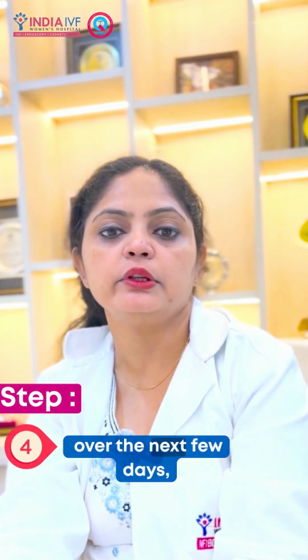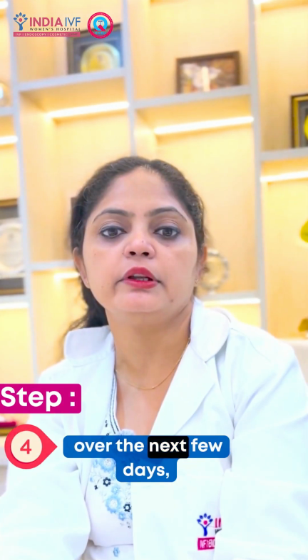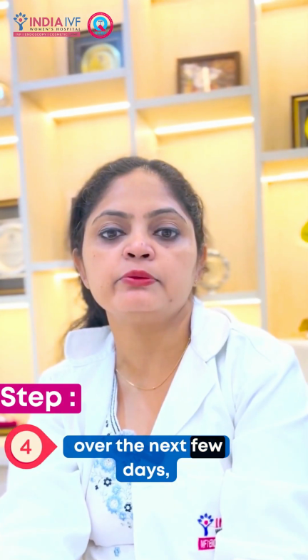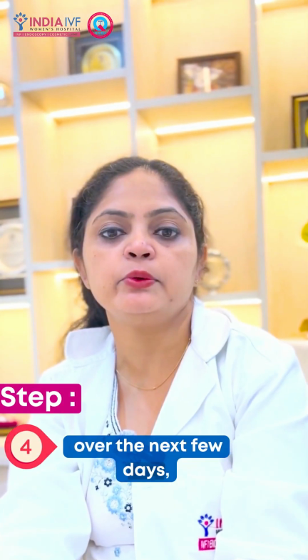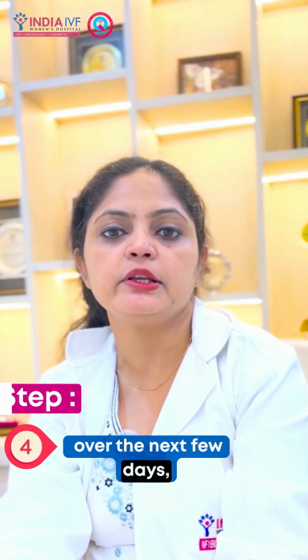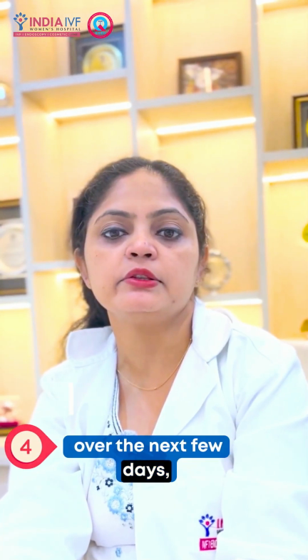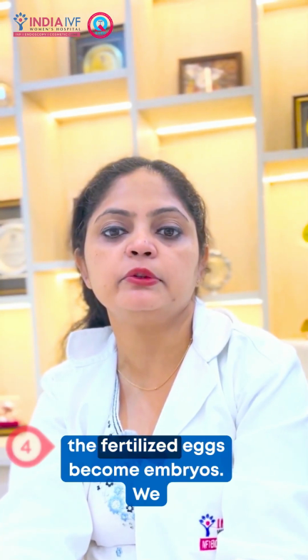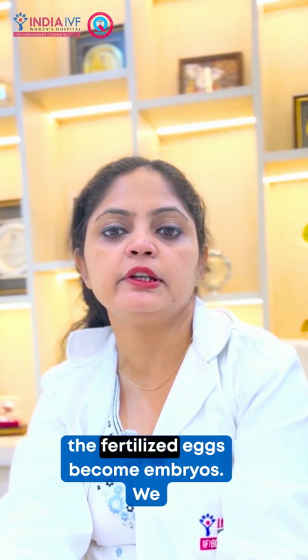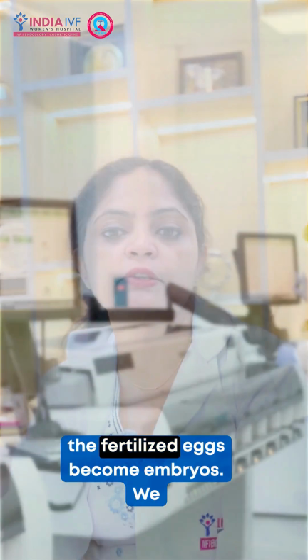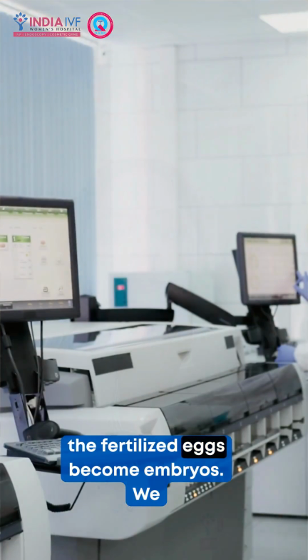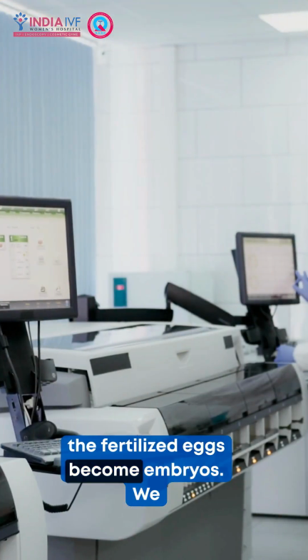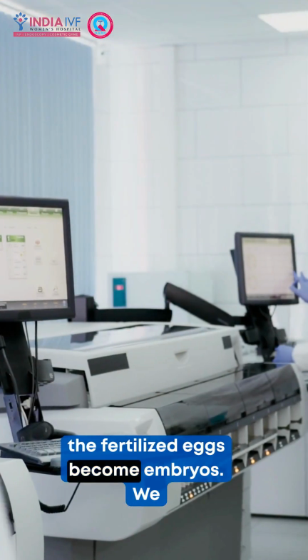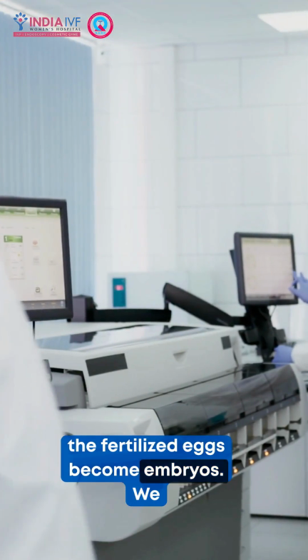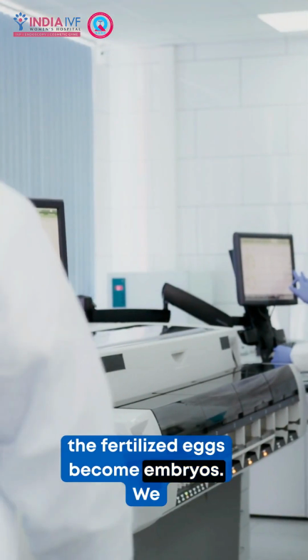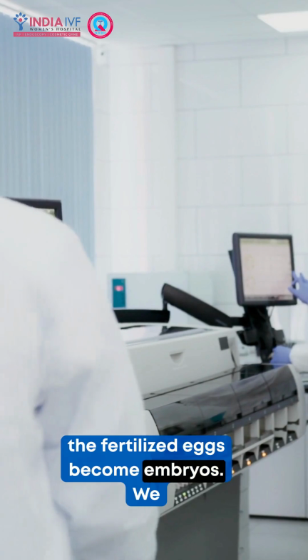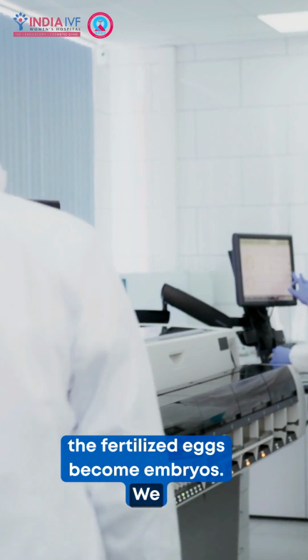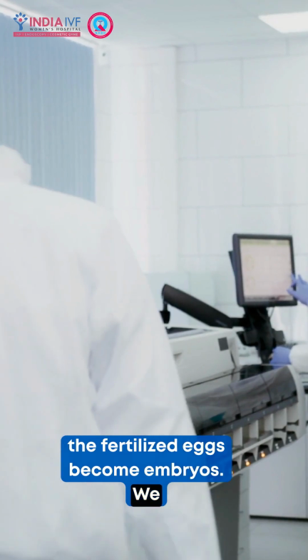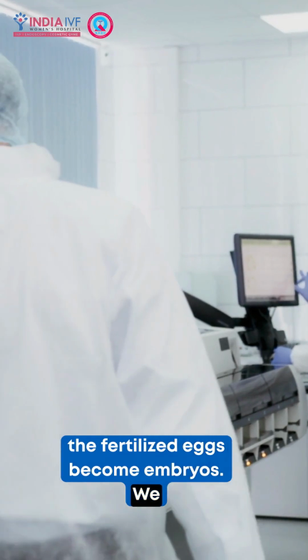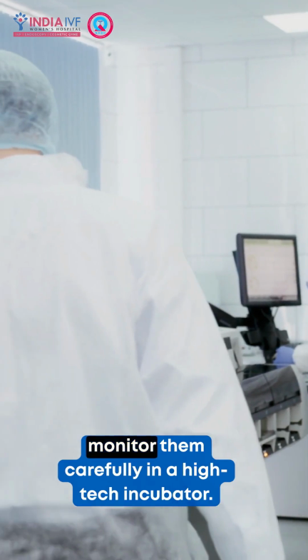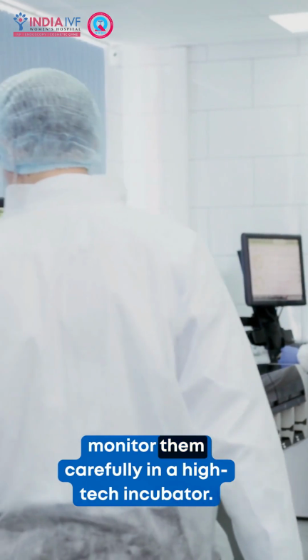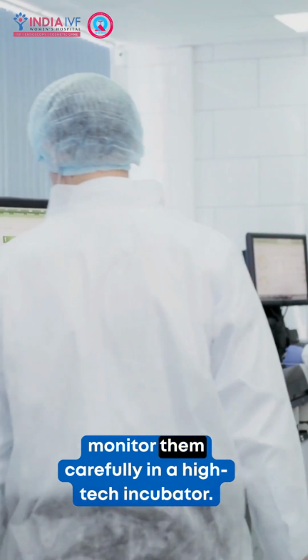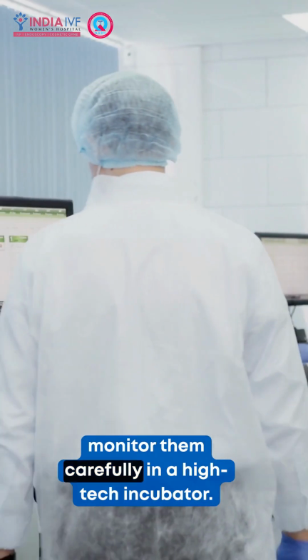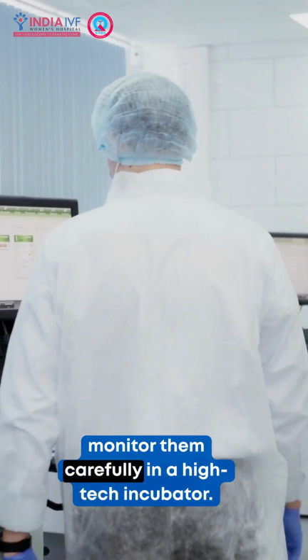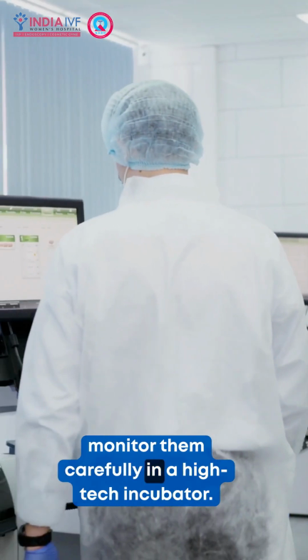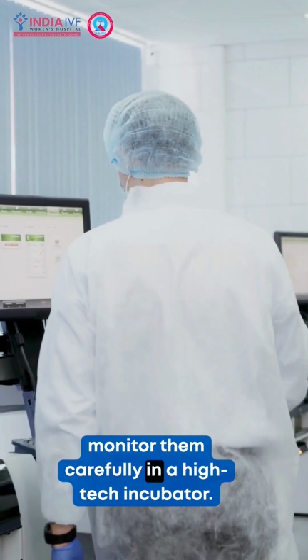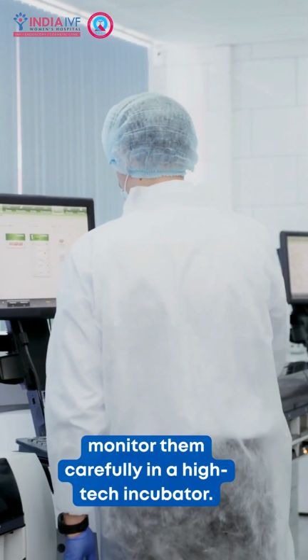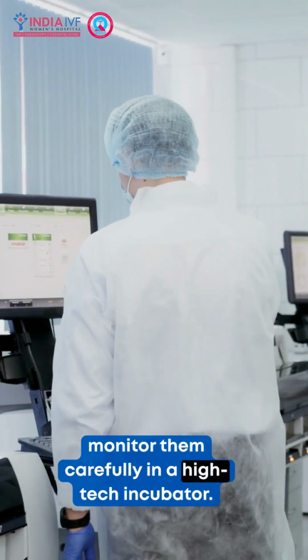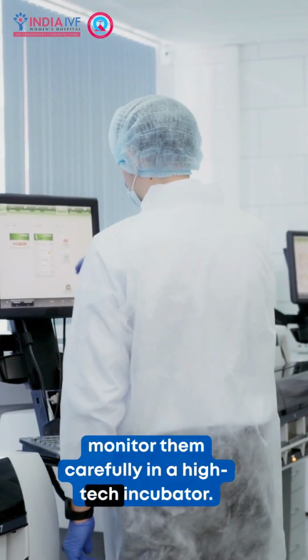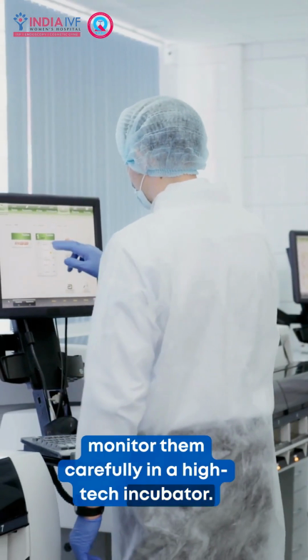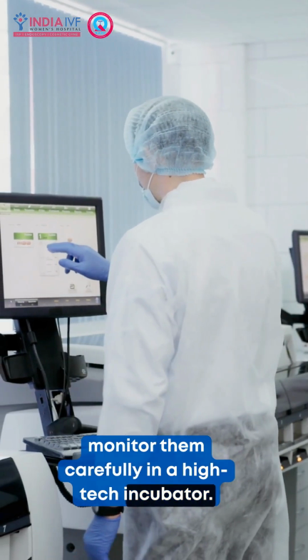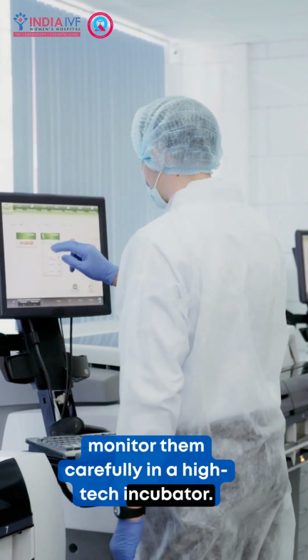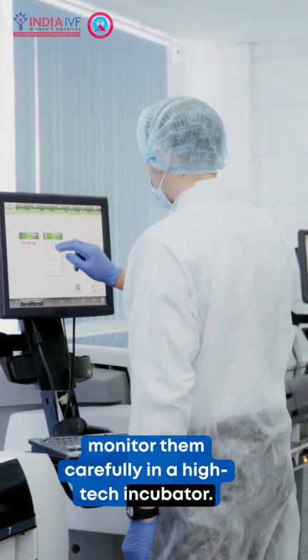Step 4: Over the next few days, the fertilized eggs become embryos. We monitor them carefully in a high-tech incubator.